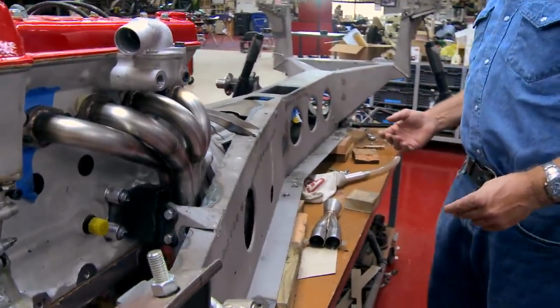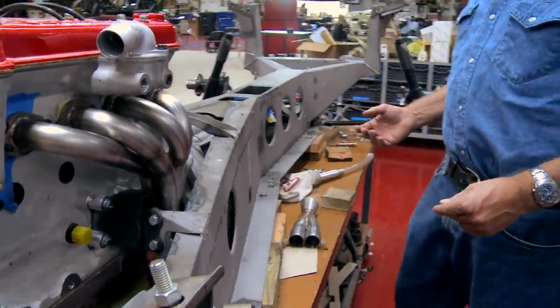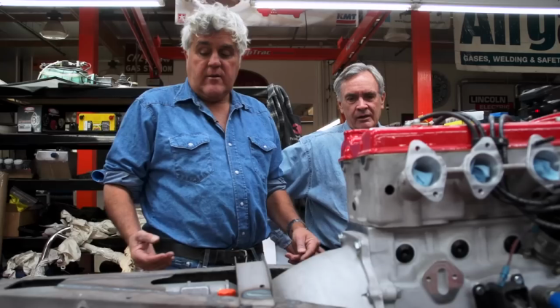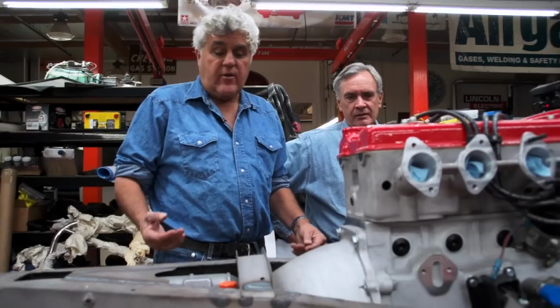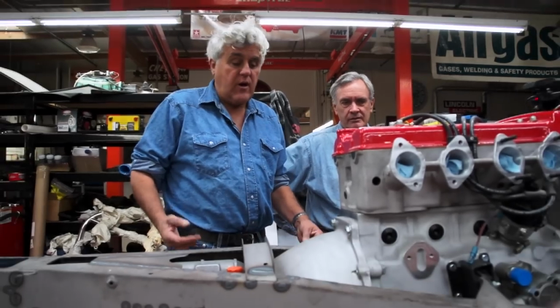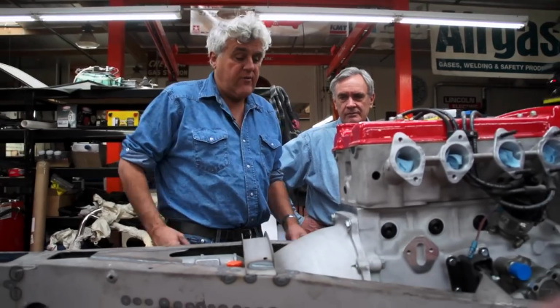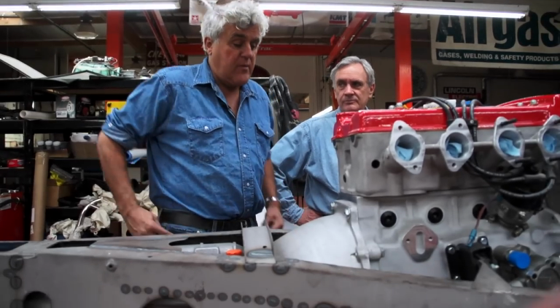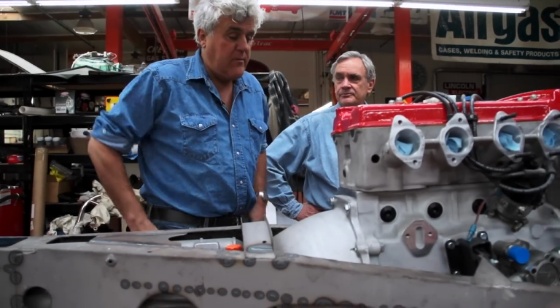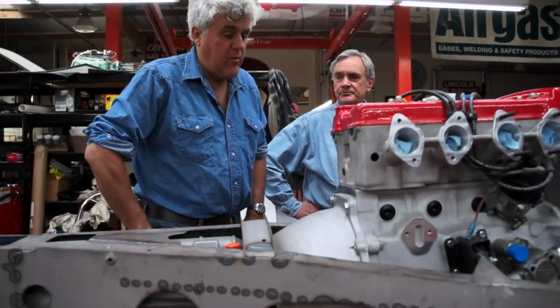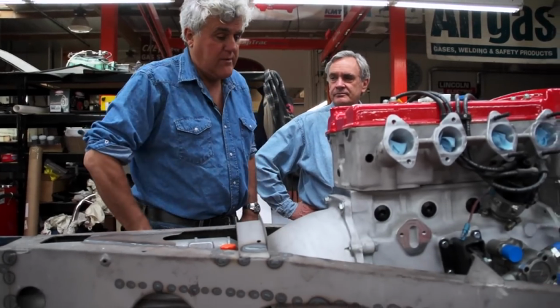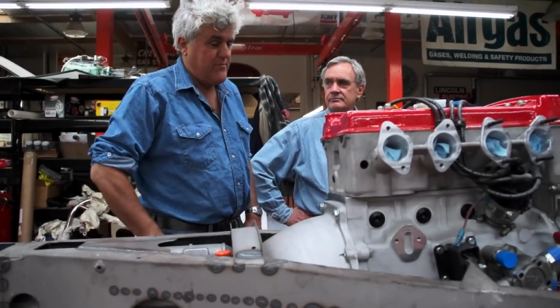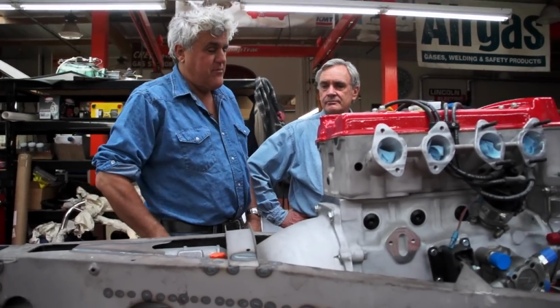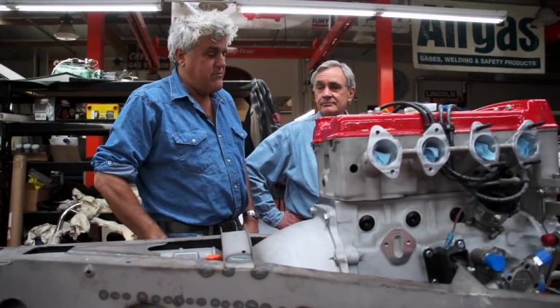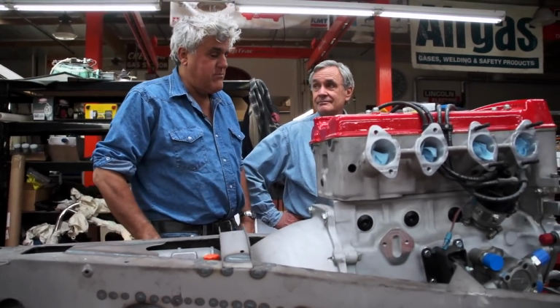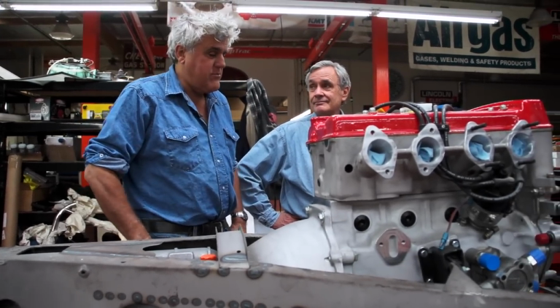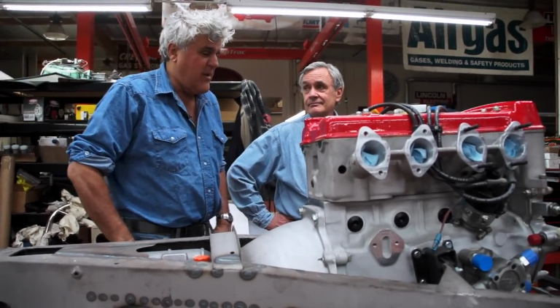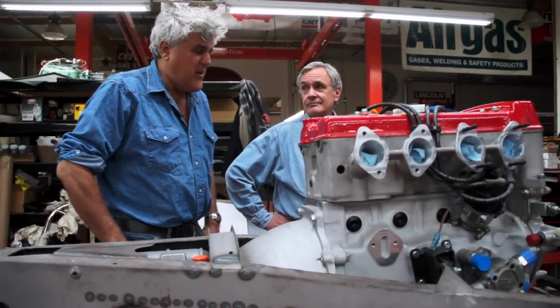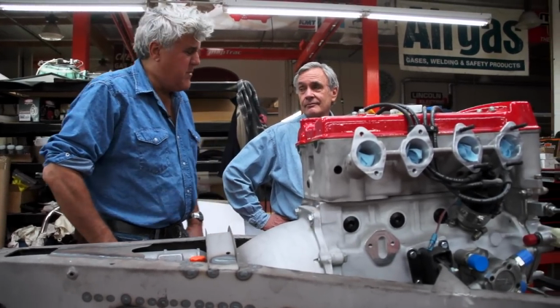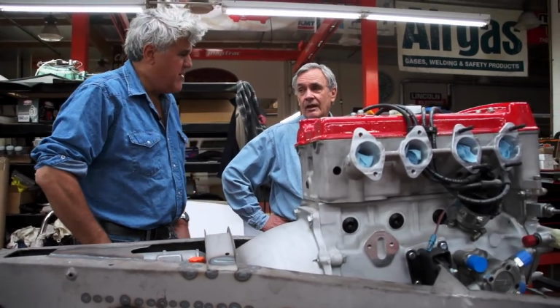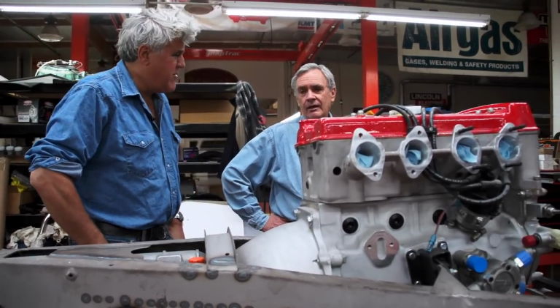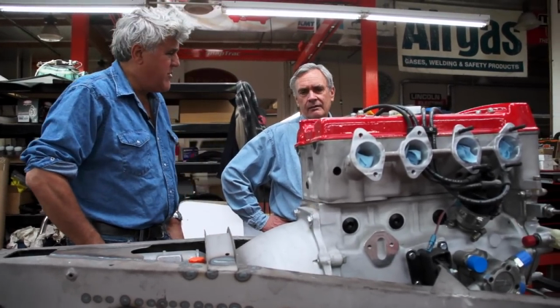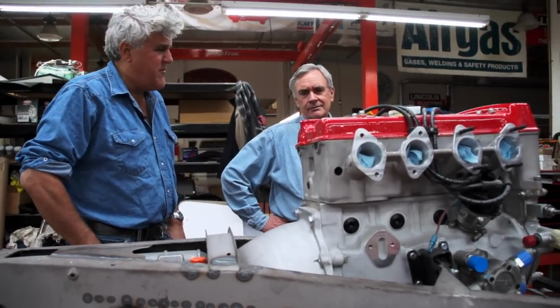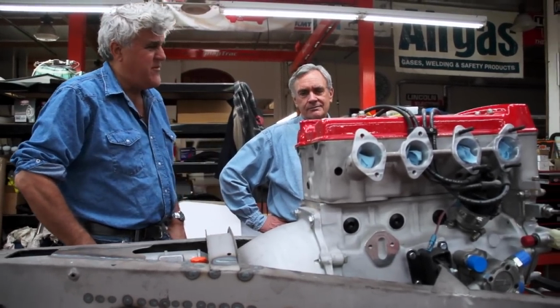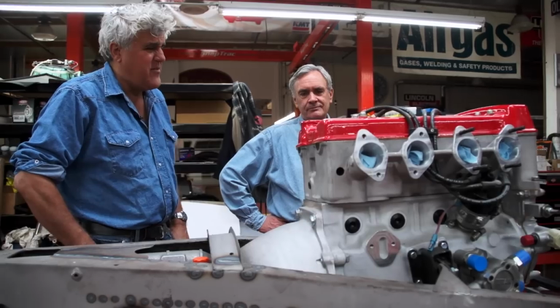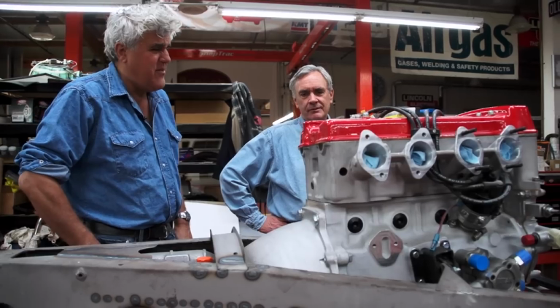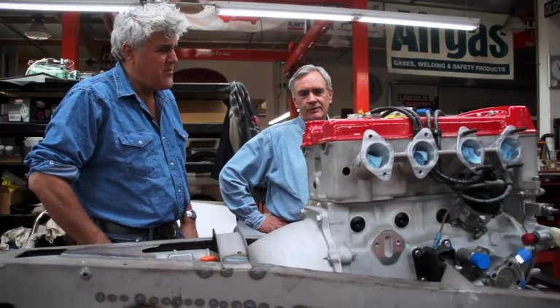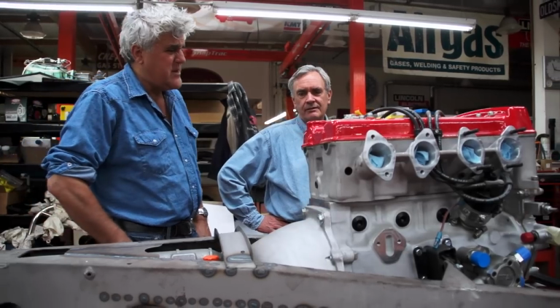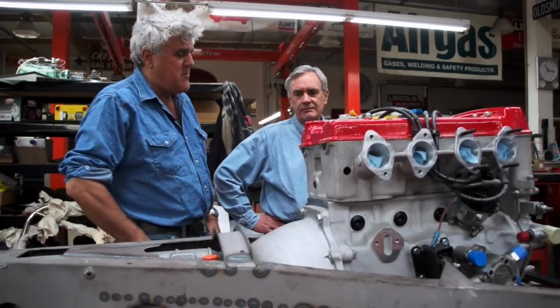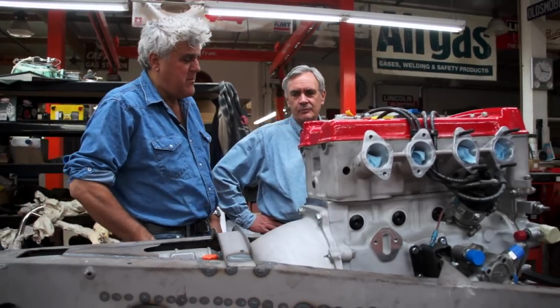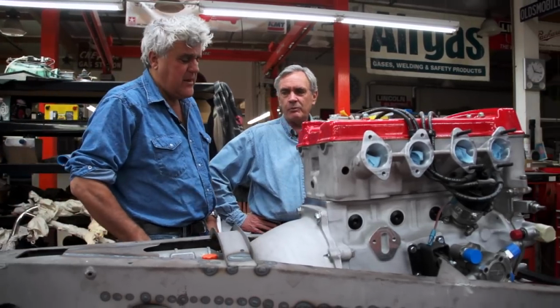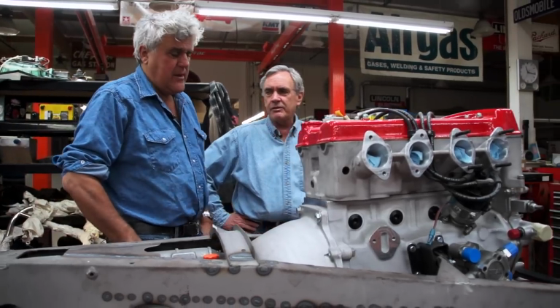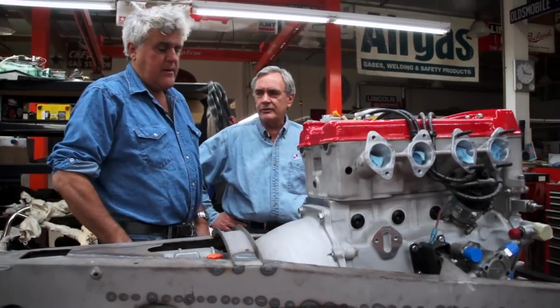This whole car is going to be about what — 1,200 pounds? 1,250? Maybe 1,300? Probably 1,300.